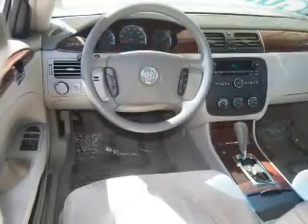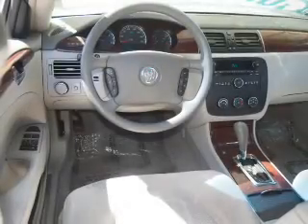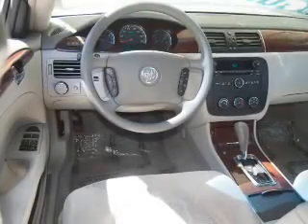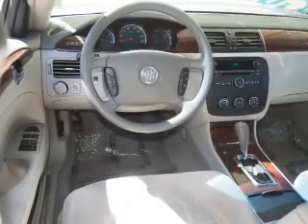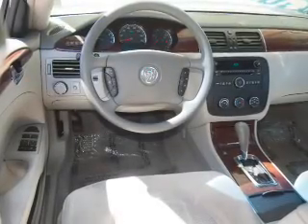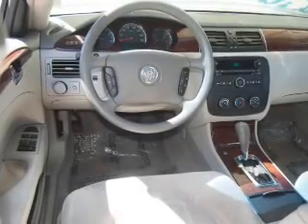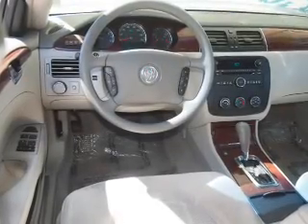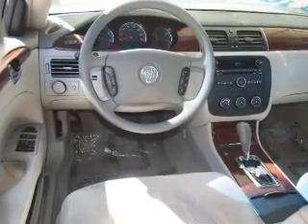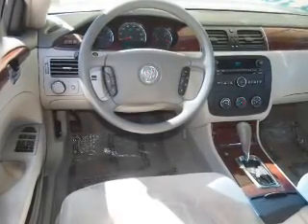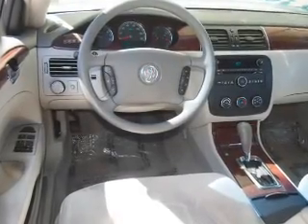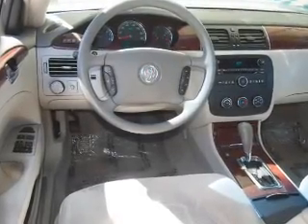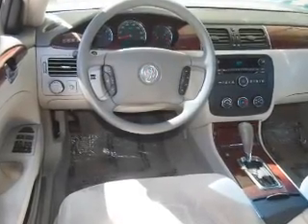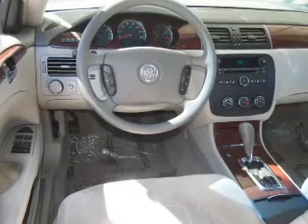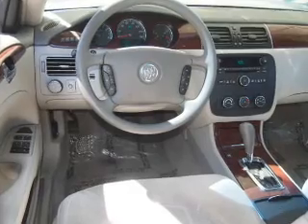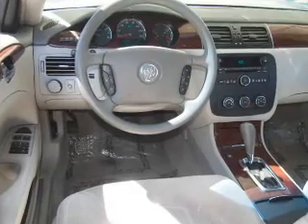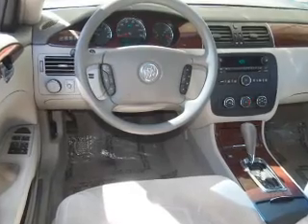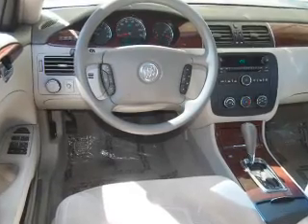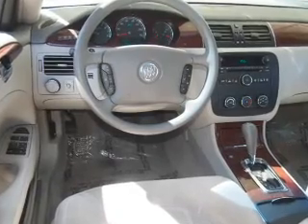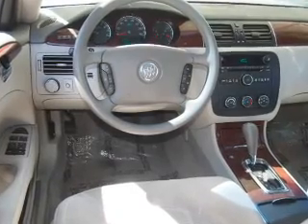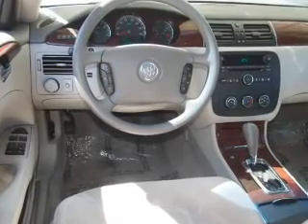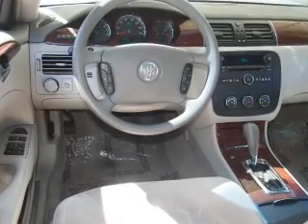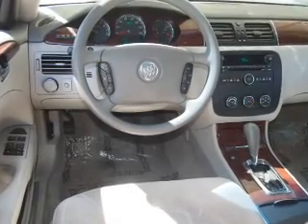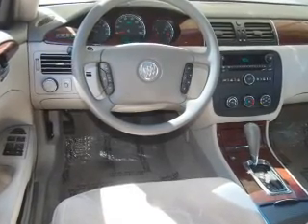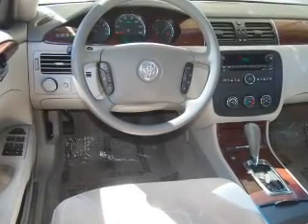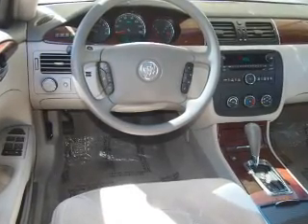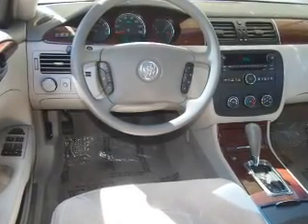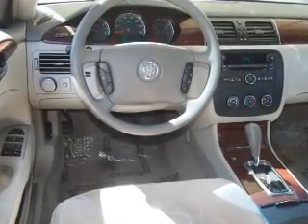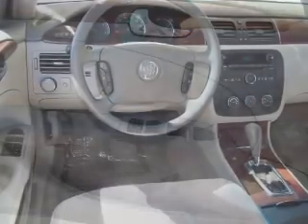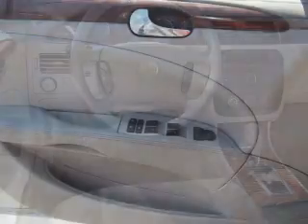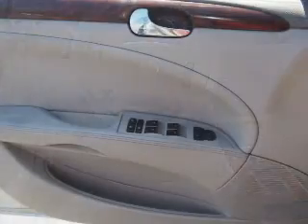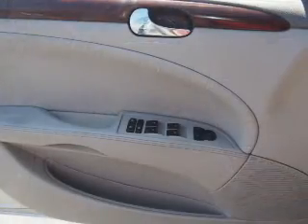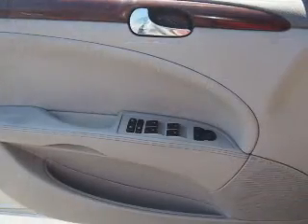A trip computer, power outlets, air conditioning, power door locks, and power windows.